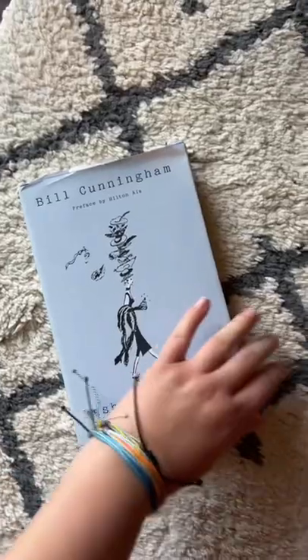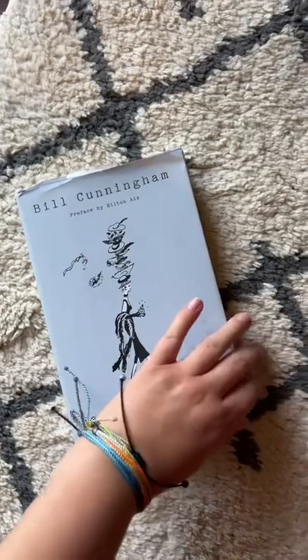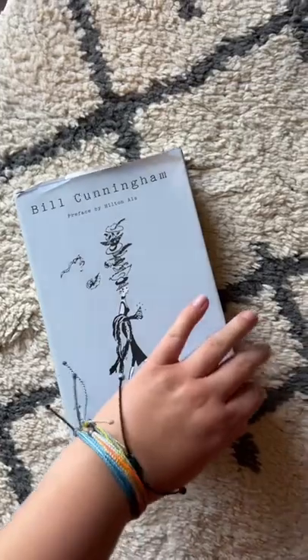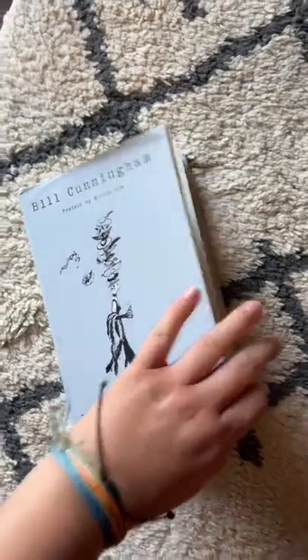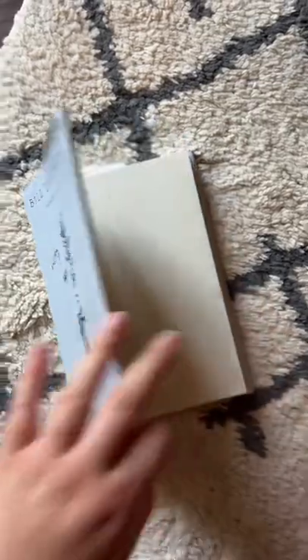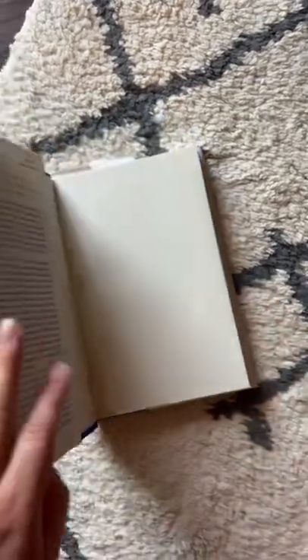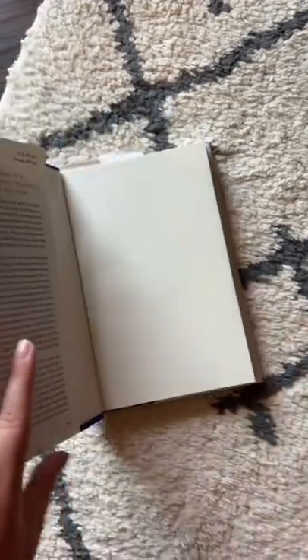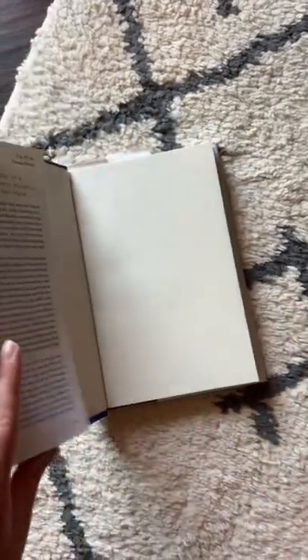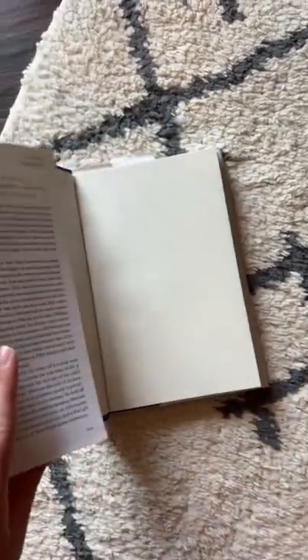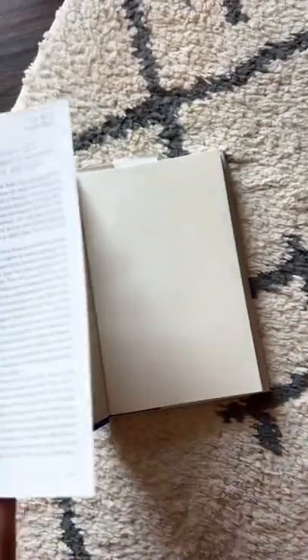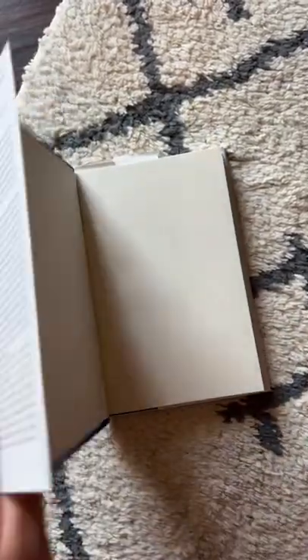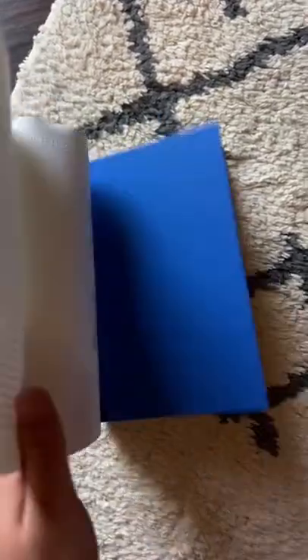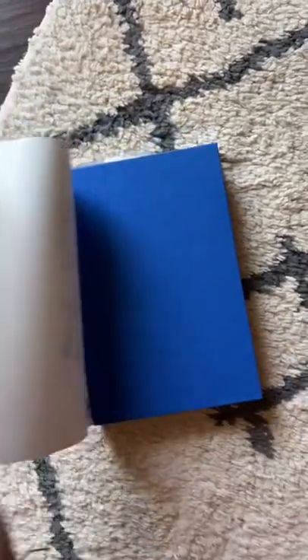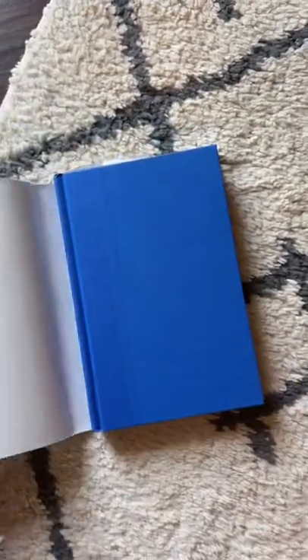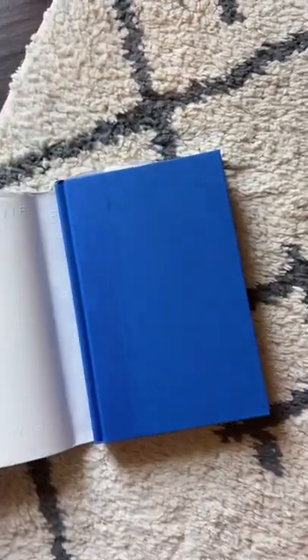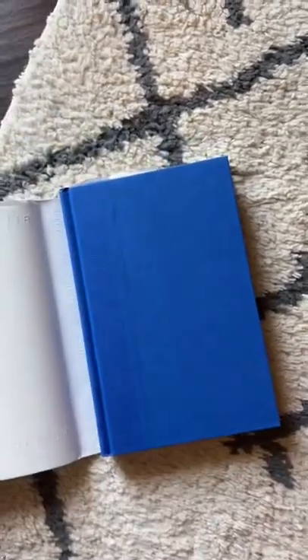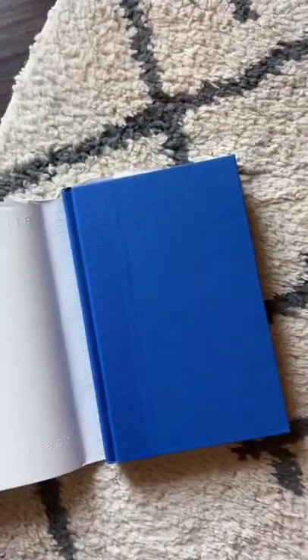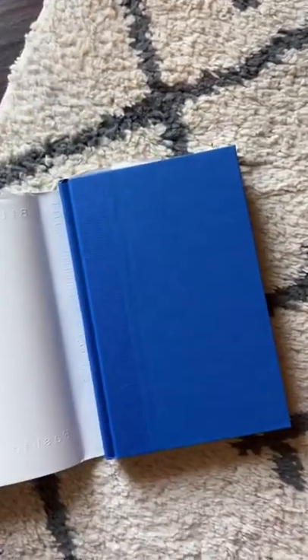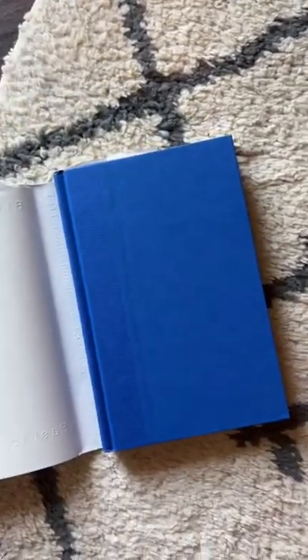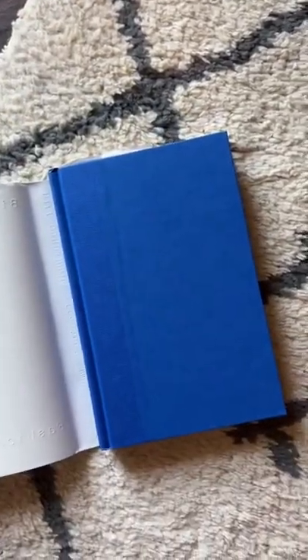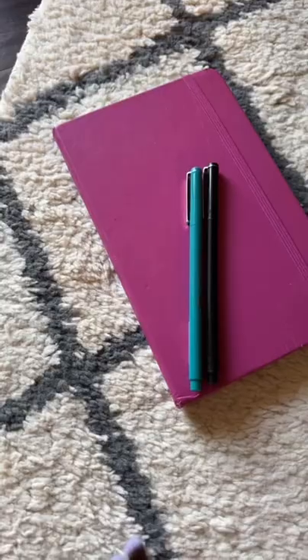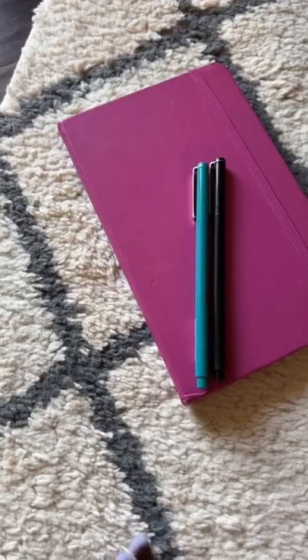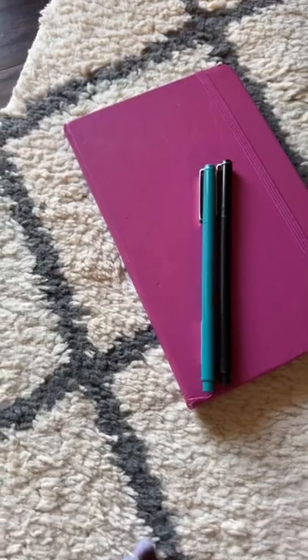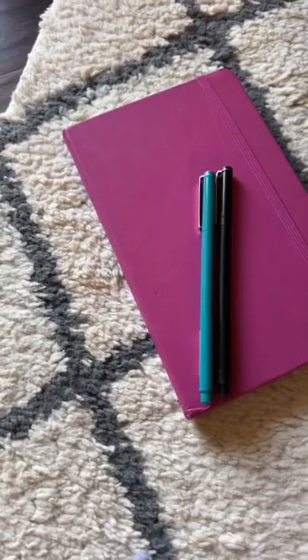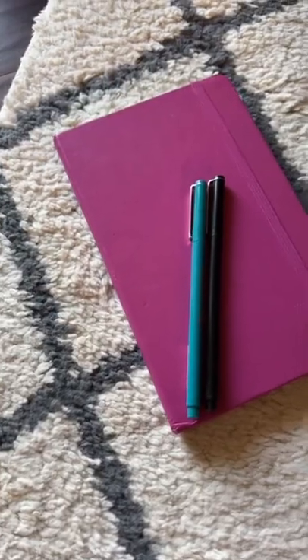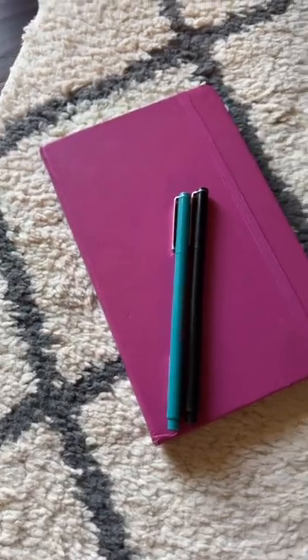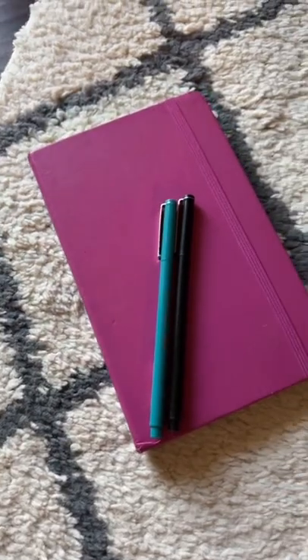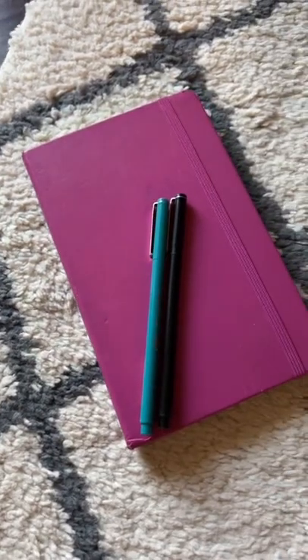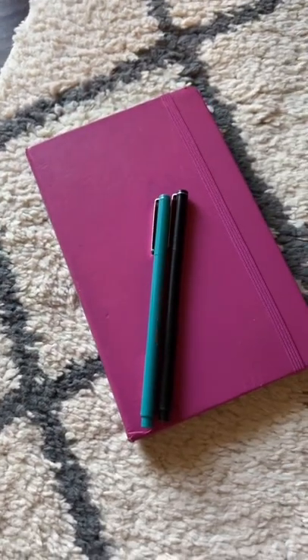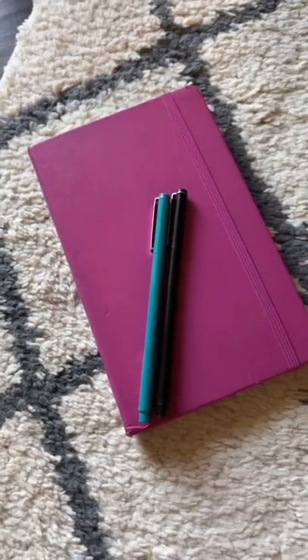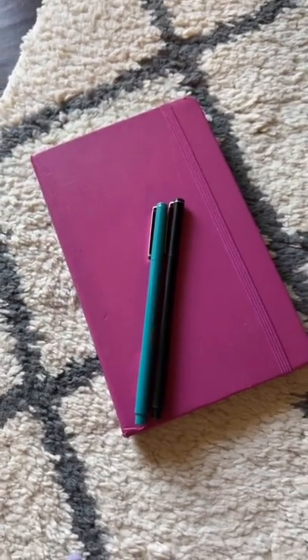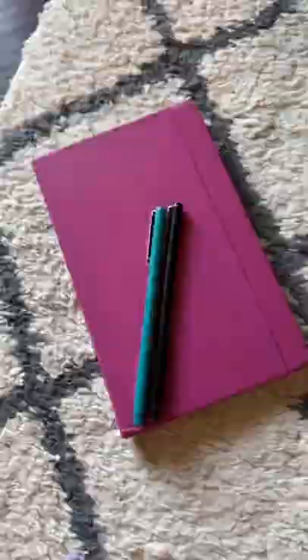4. Books with nice covers or nice inside covers. 5. Journals and pens.